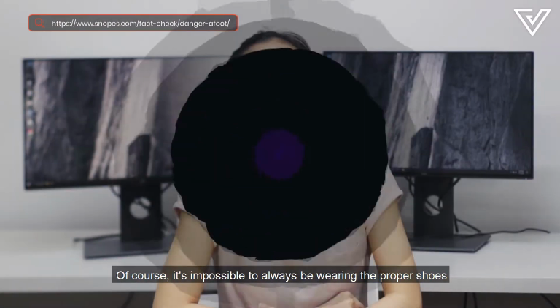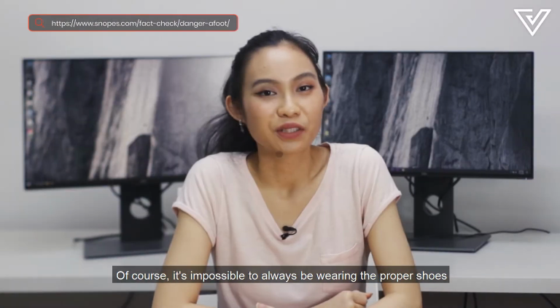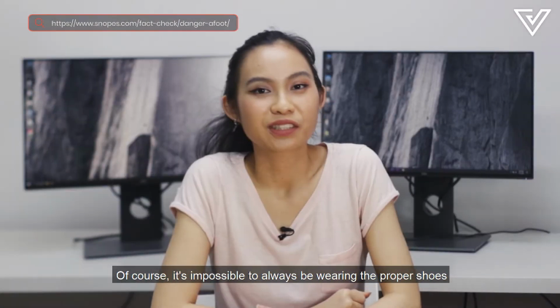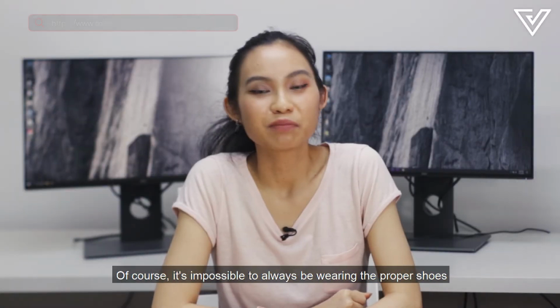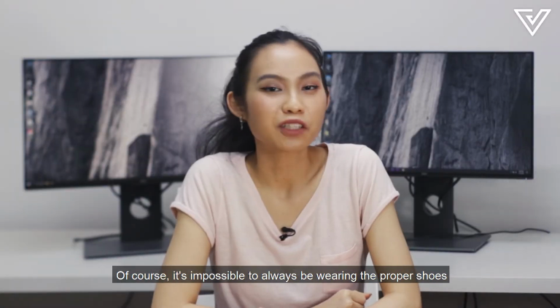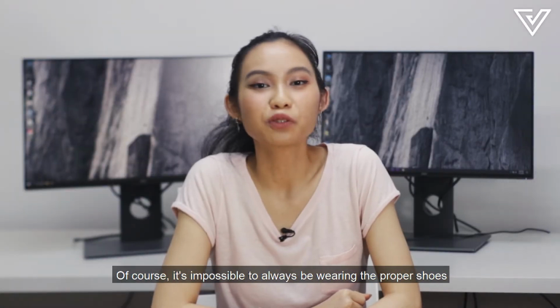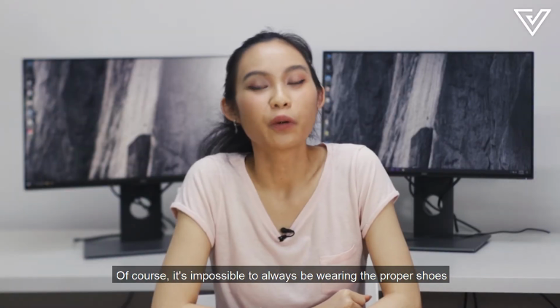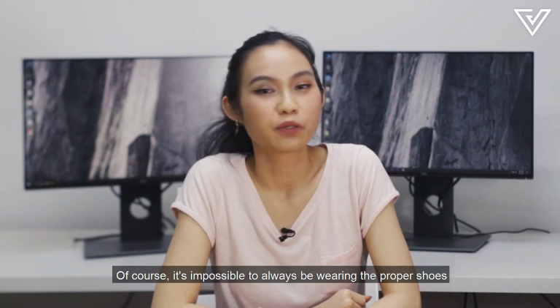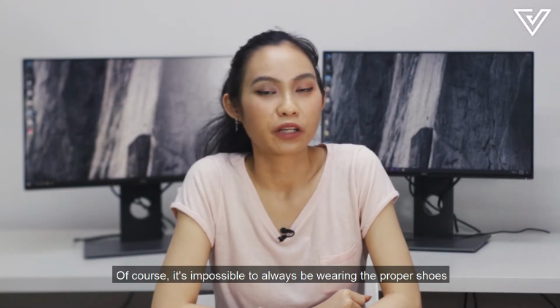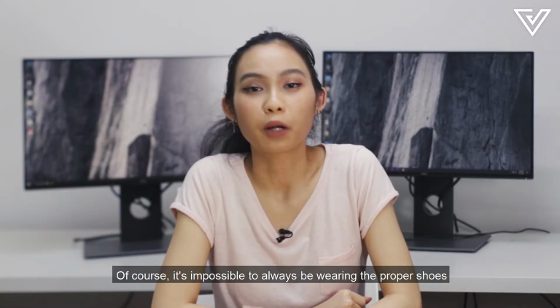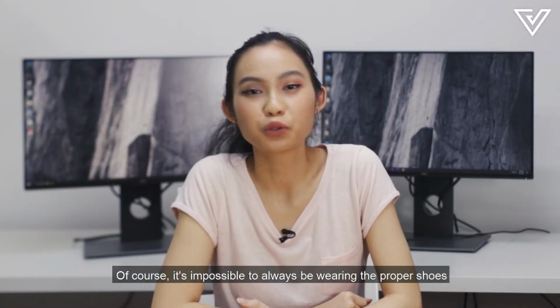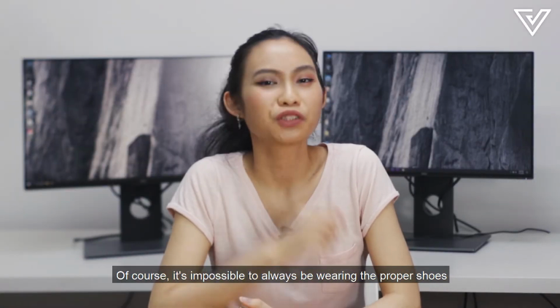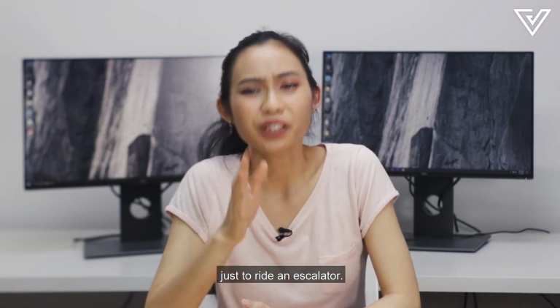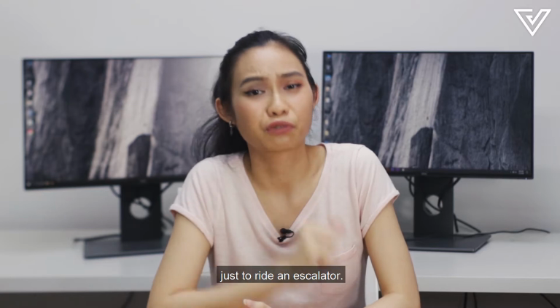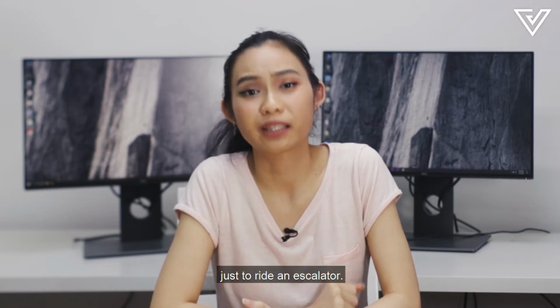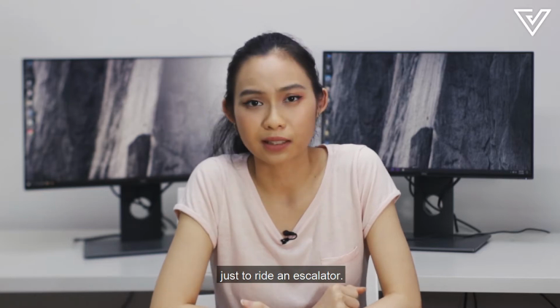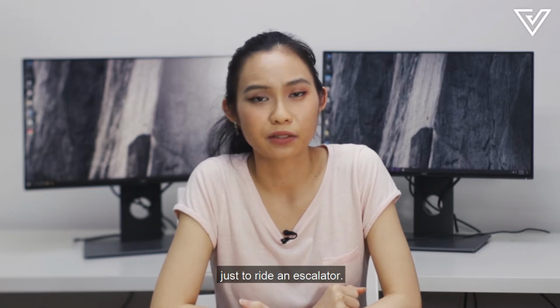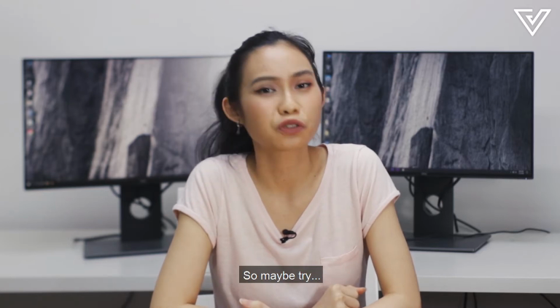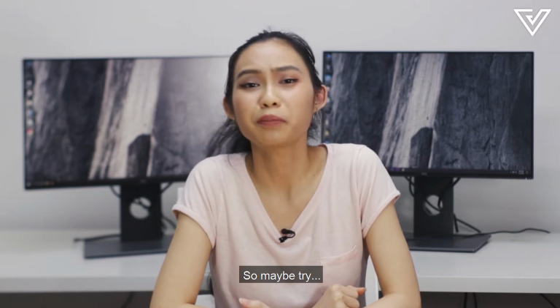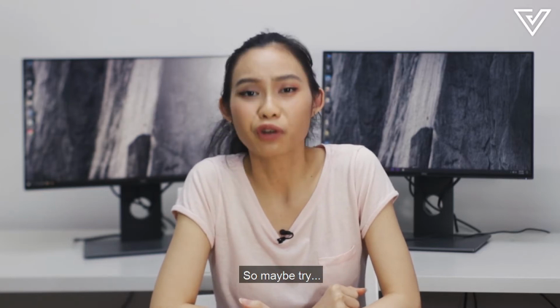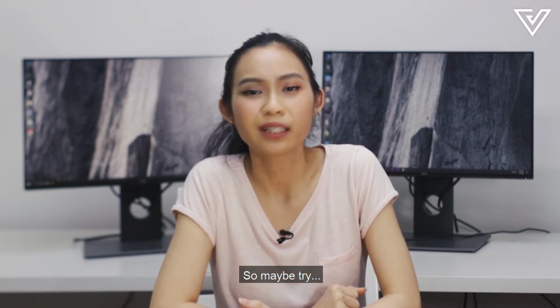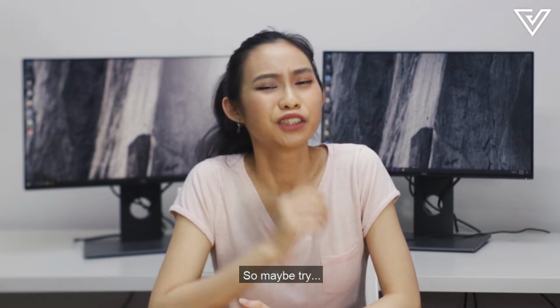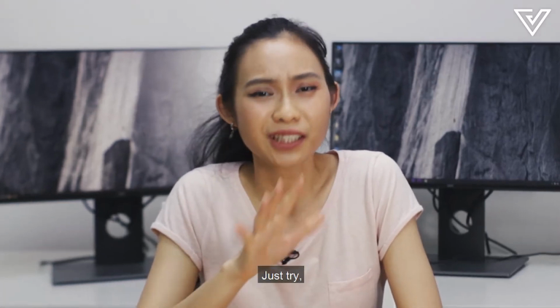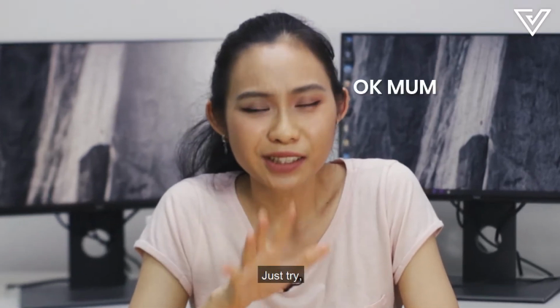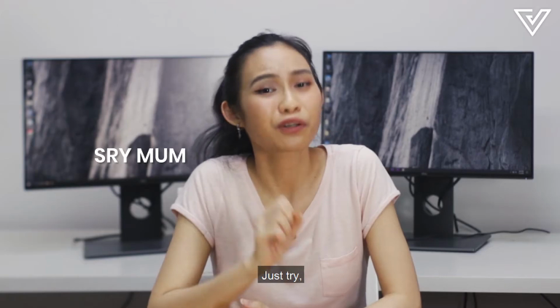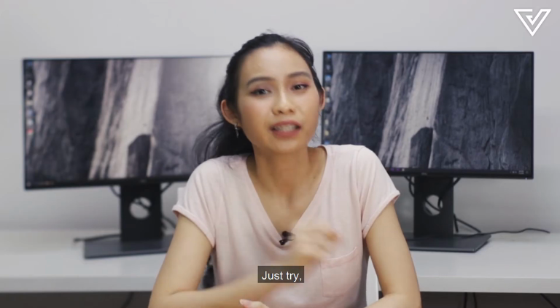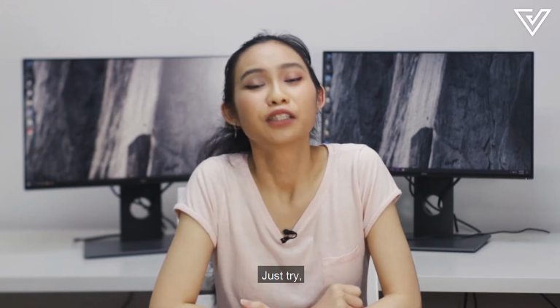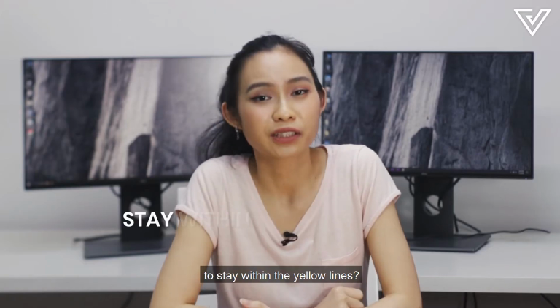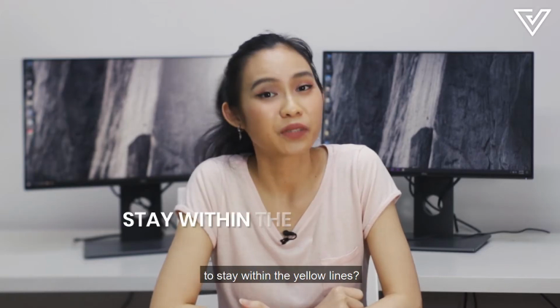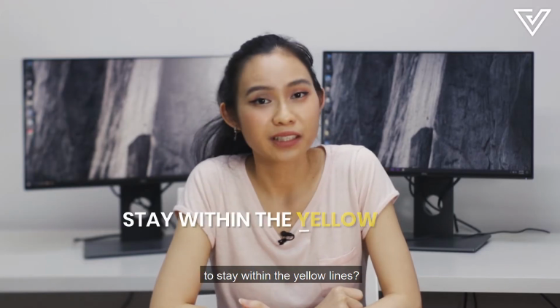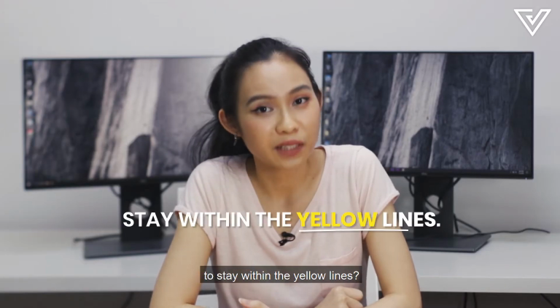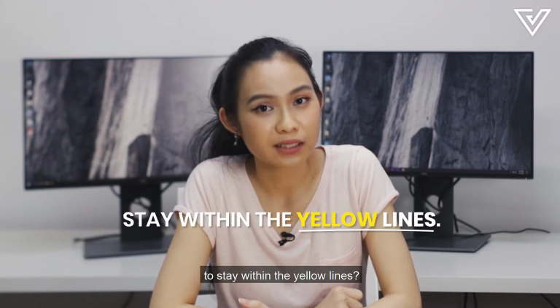Of course, it's impossible to always be wearing the proper shoes just to ride an escalator. So maybe try, just try, to stay within the yellow lines.